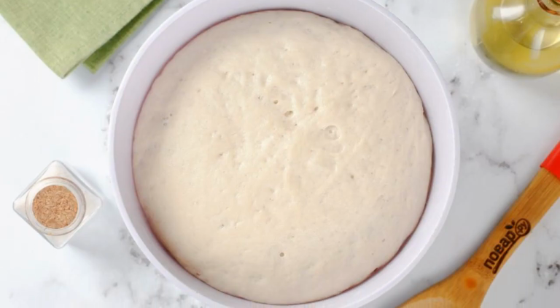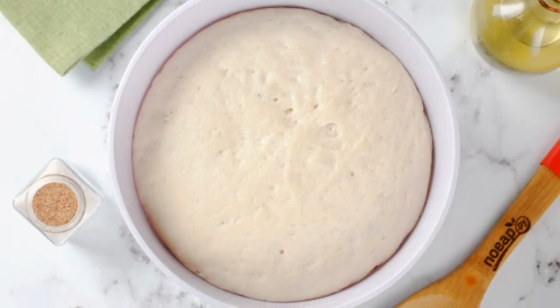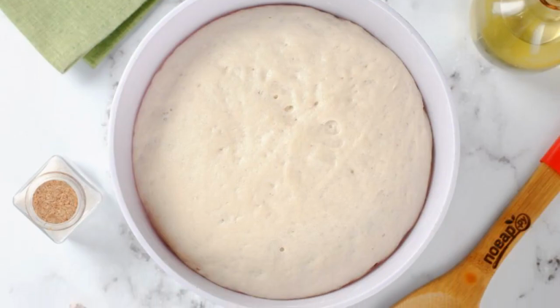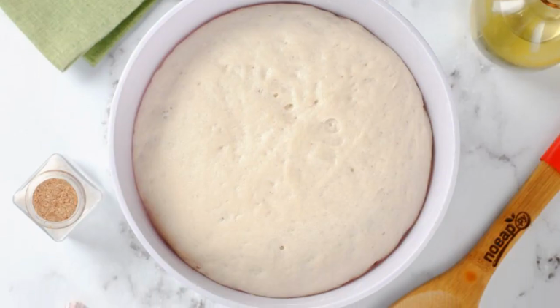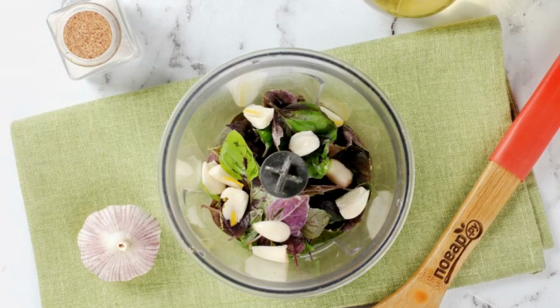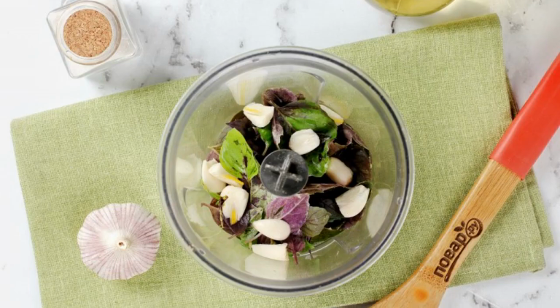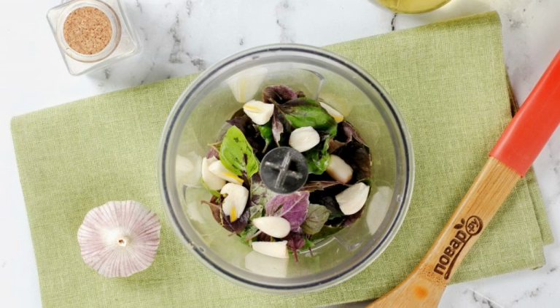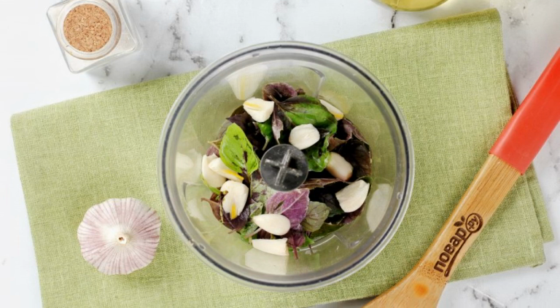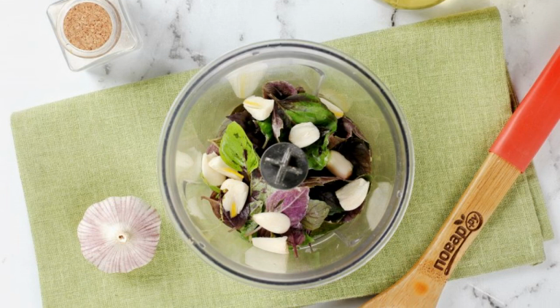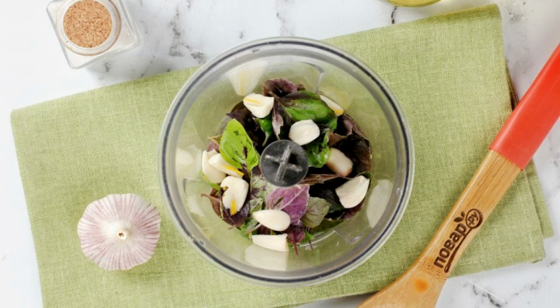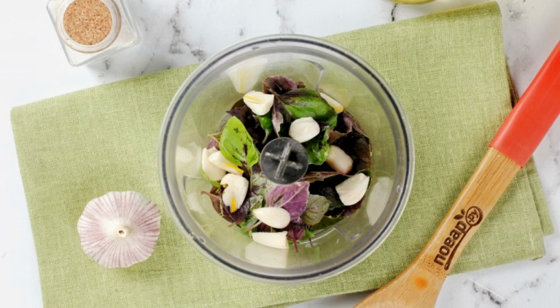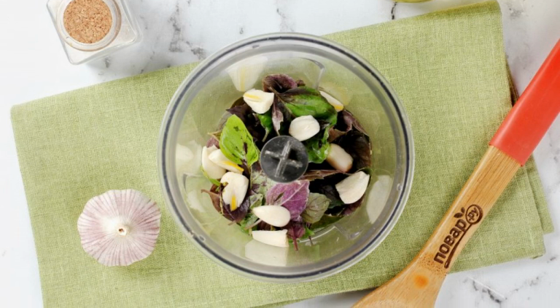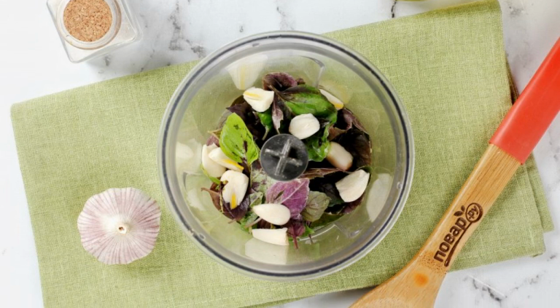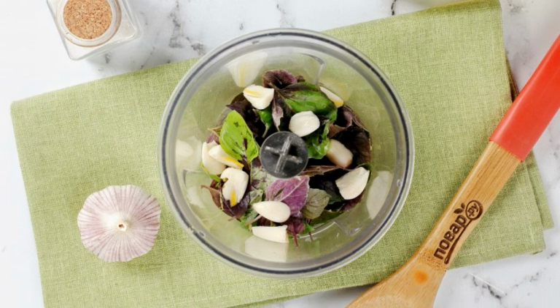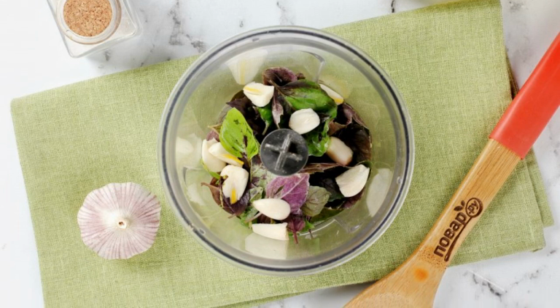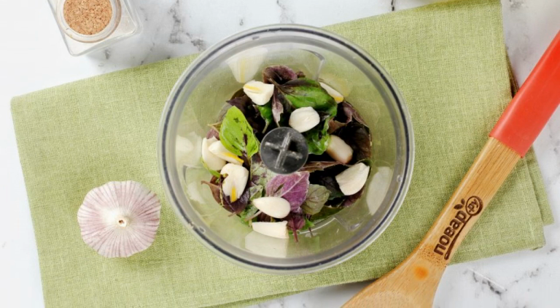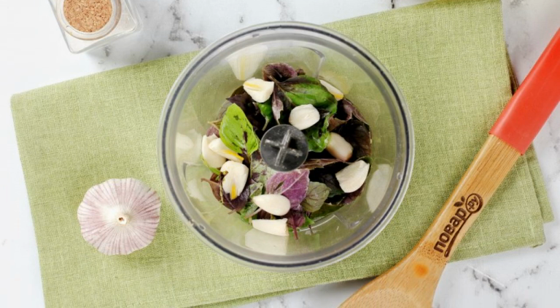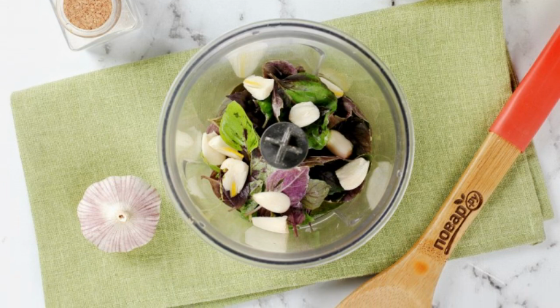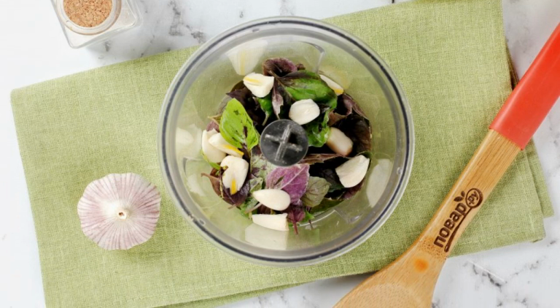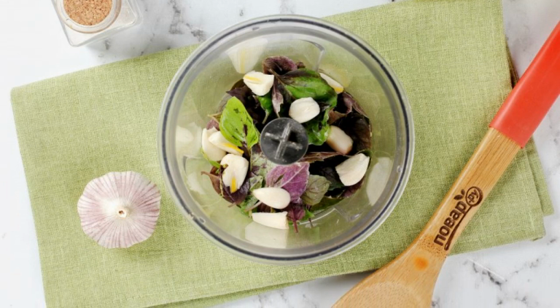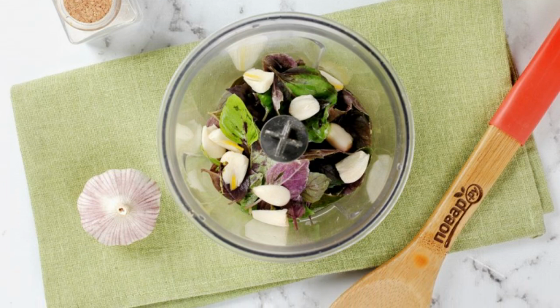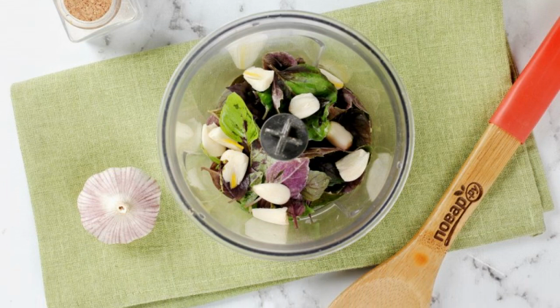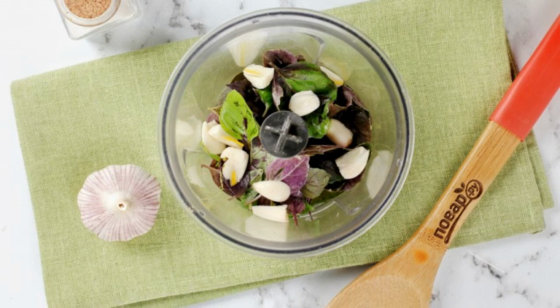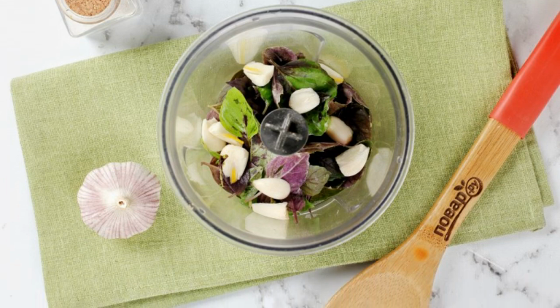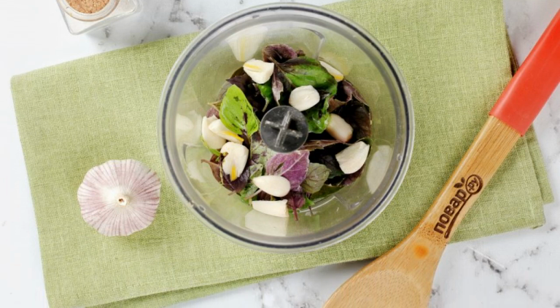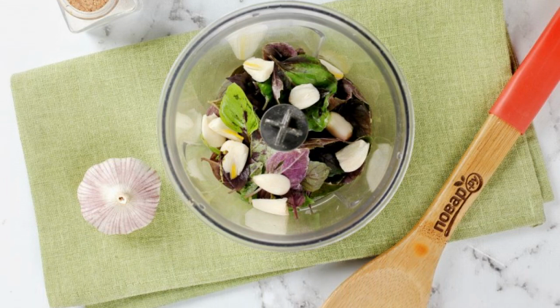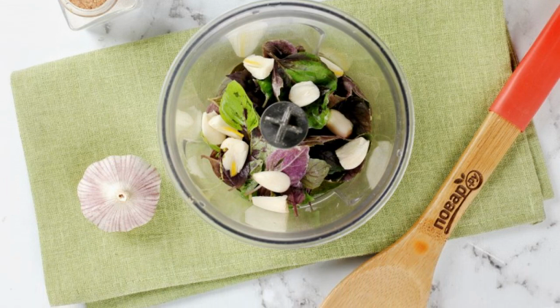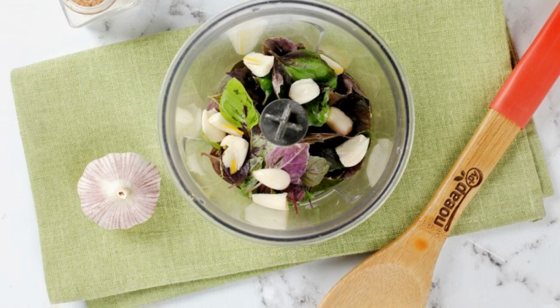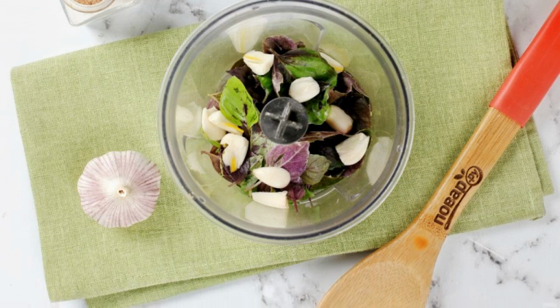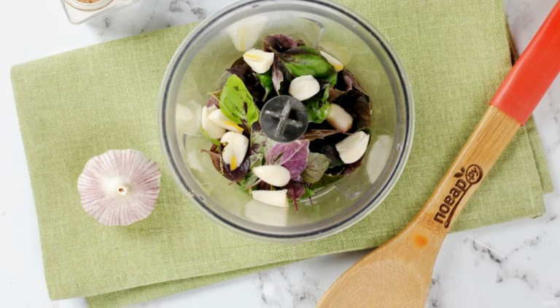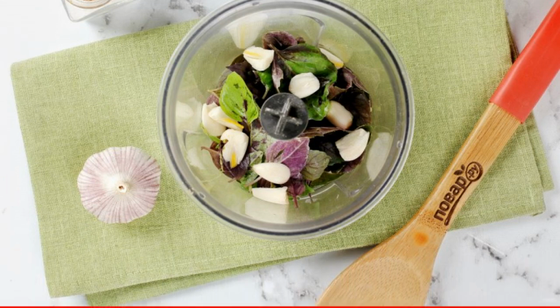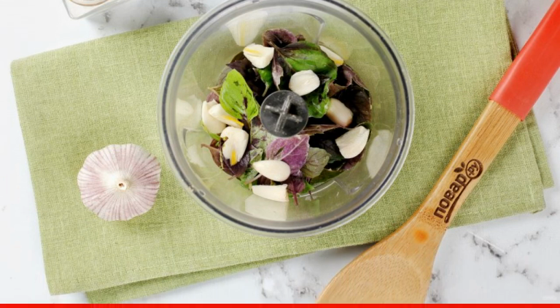For the filling, combine the washed basil leaves and chopped garlic, then grind with a blender.